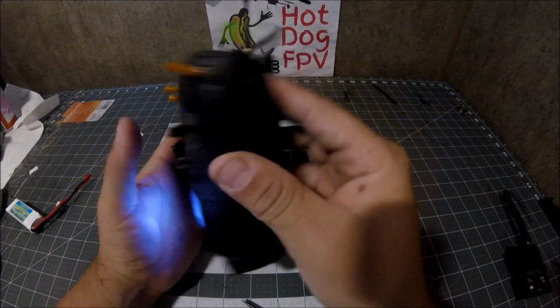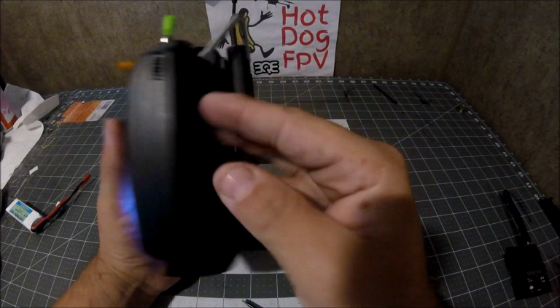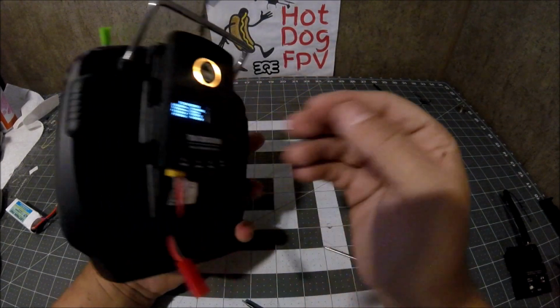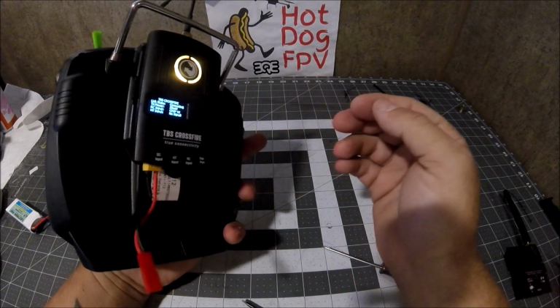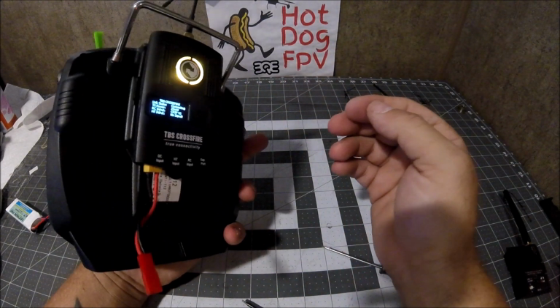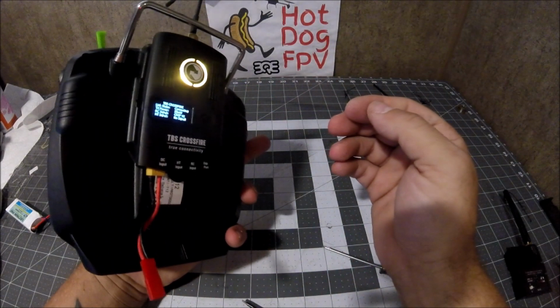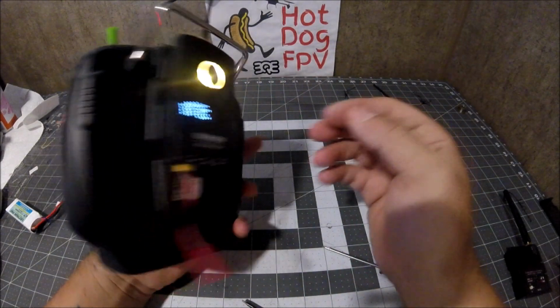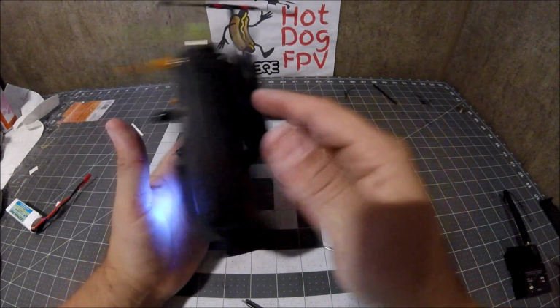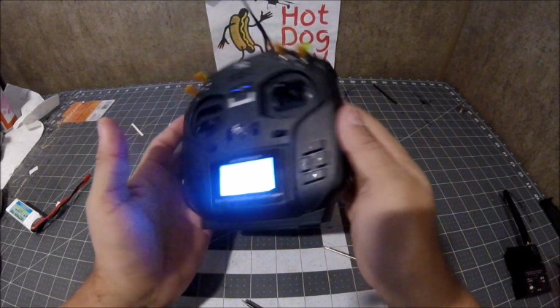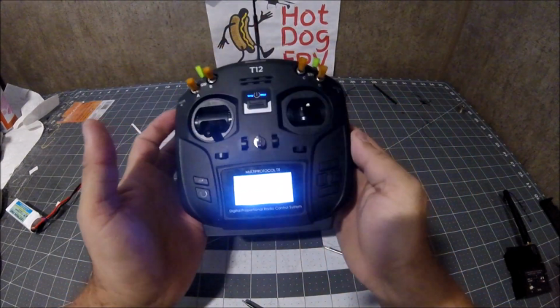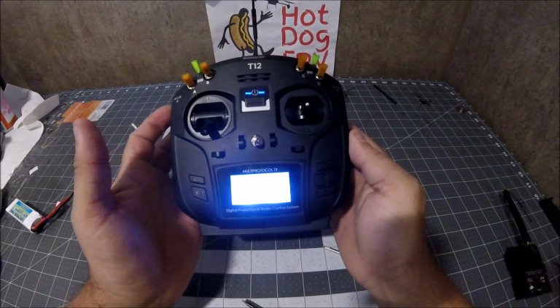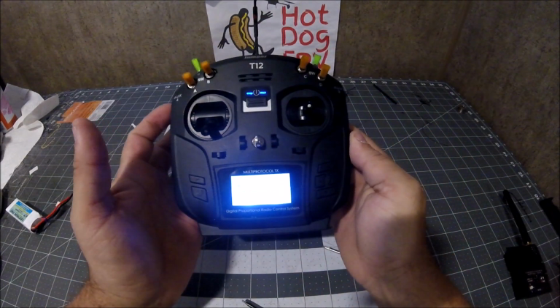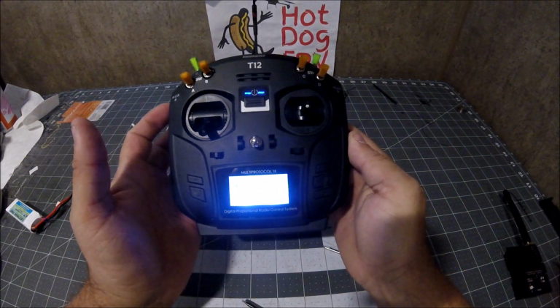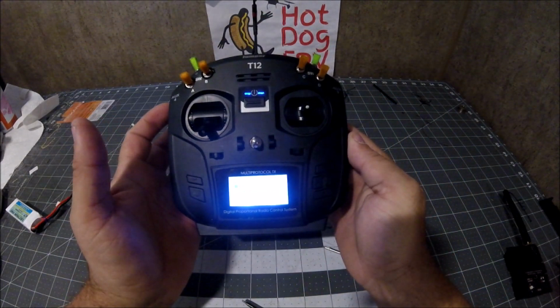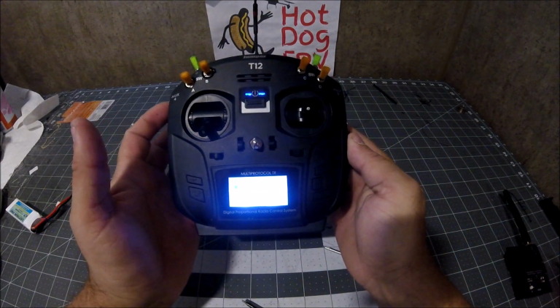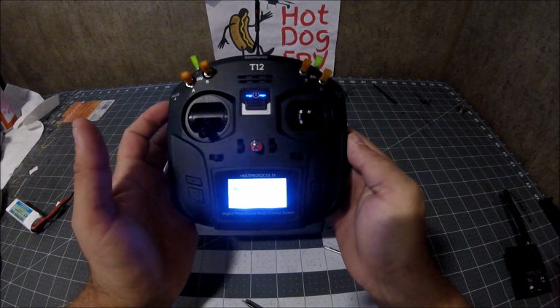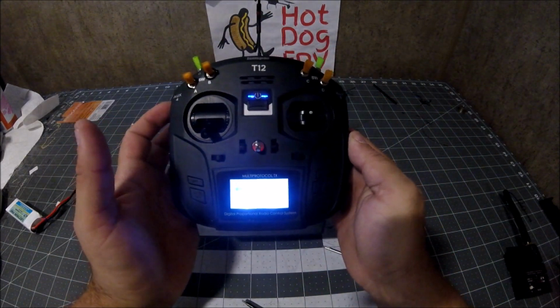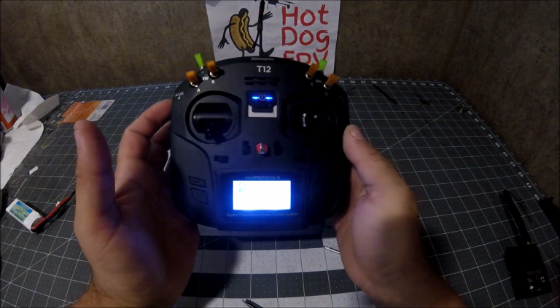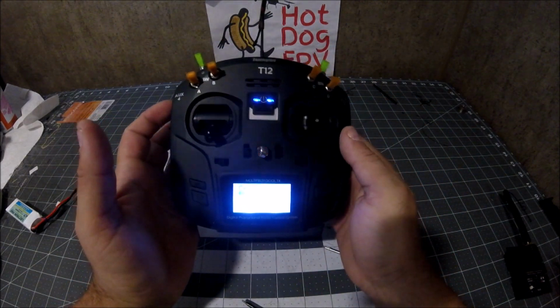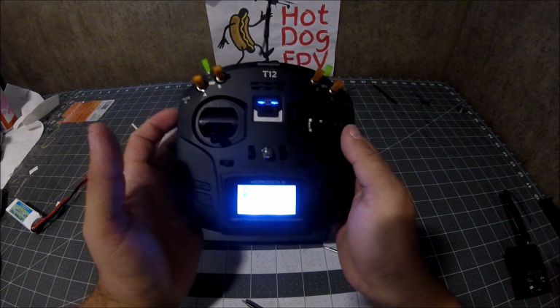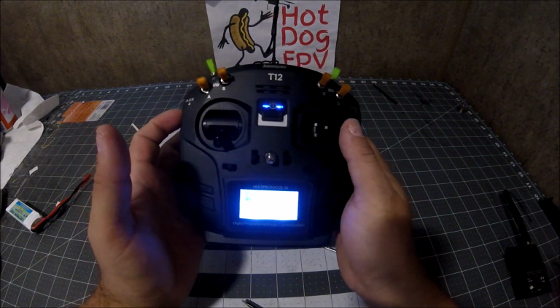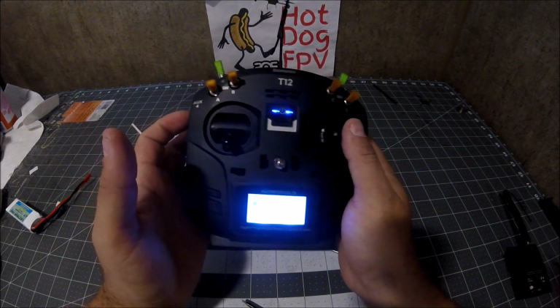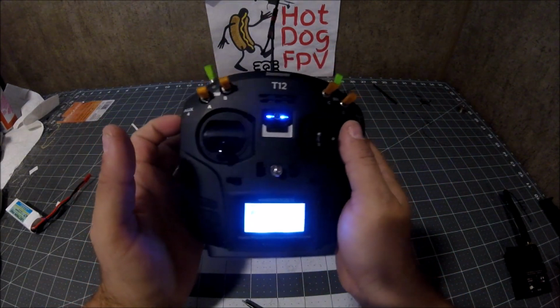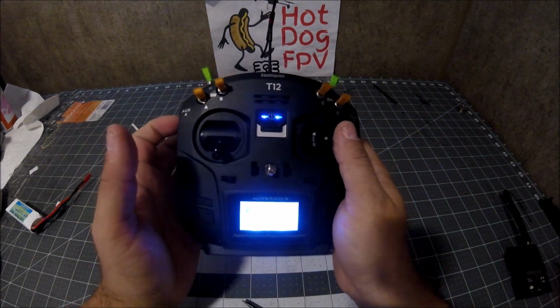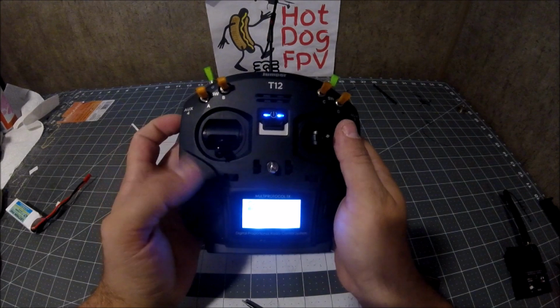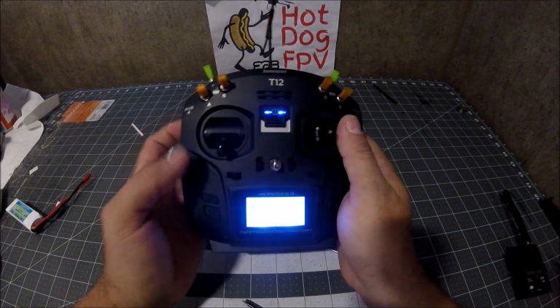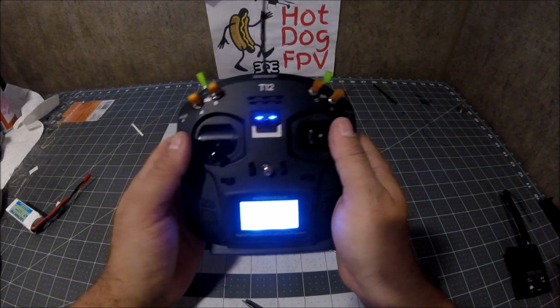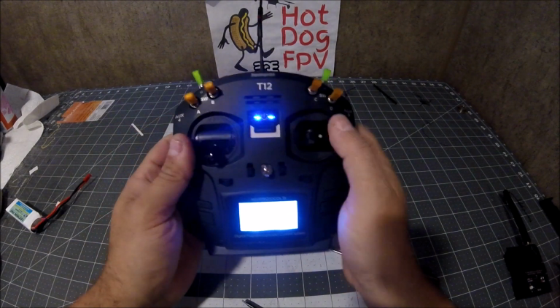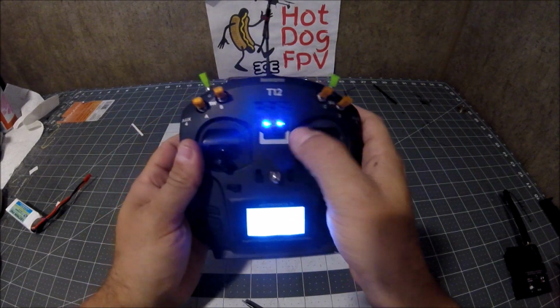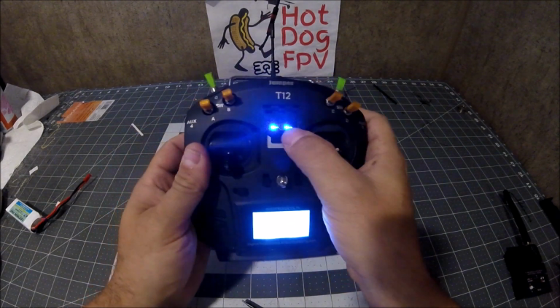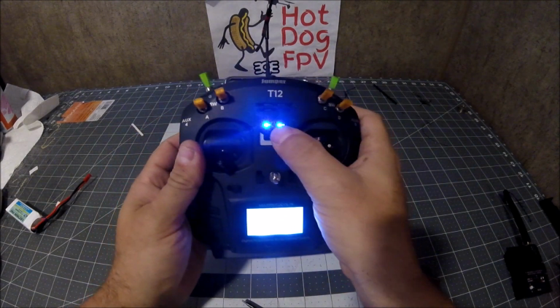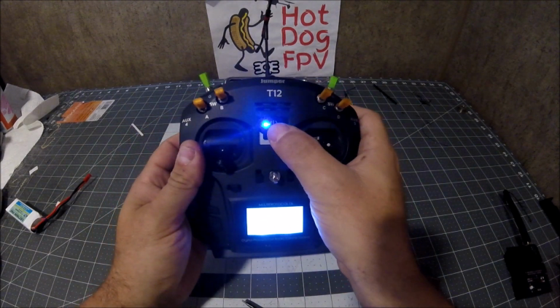There you have it — the disassembly and assembly. All right, thanks everybody for watching, and we'll see you on the next one.